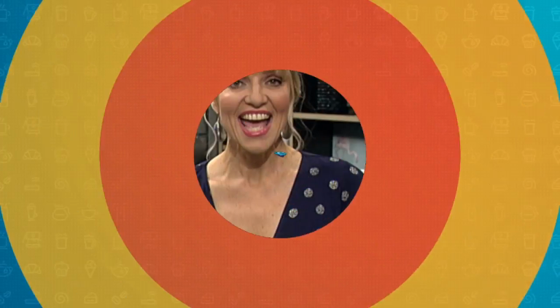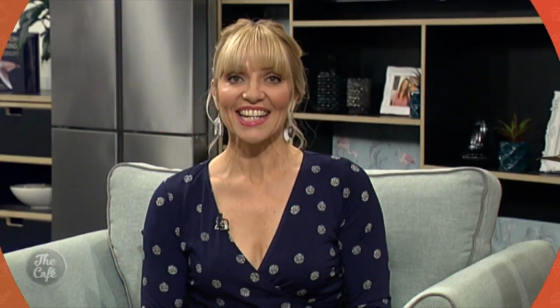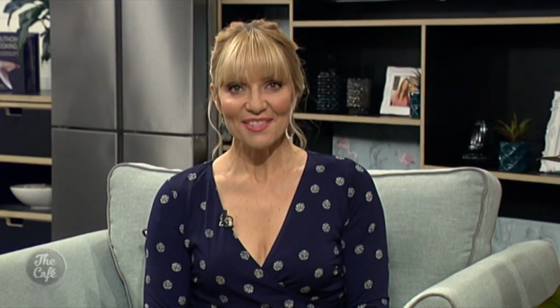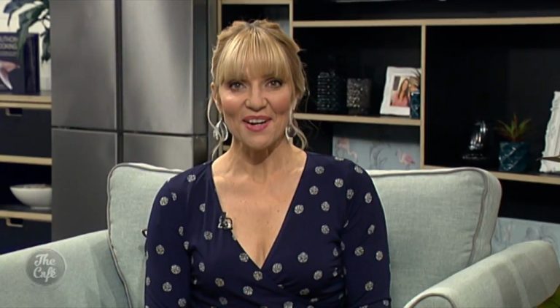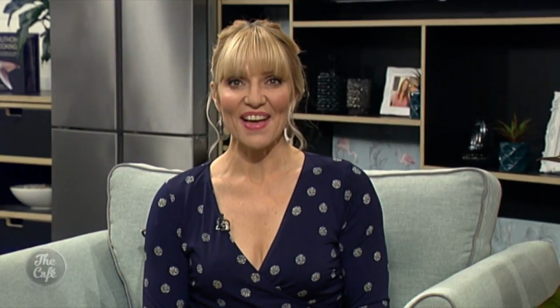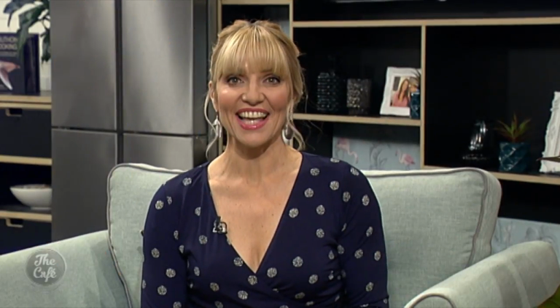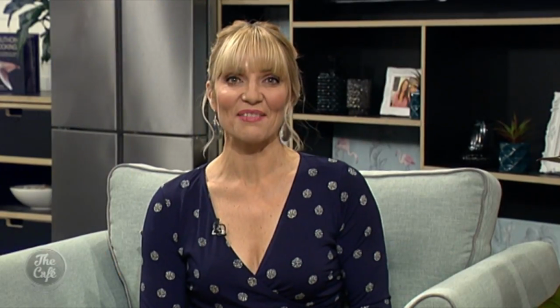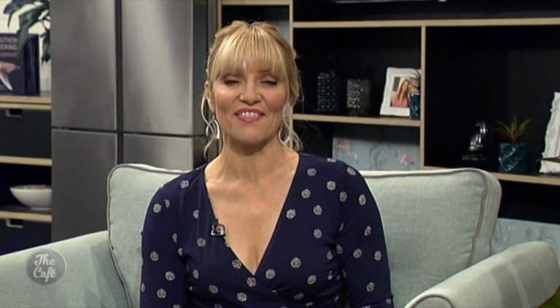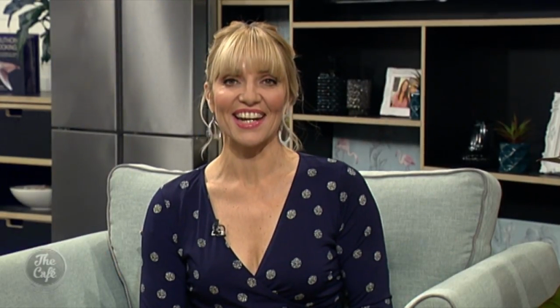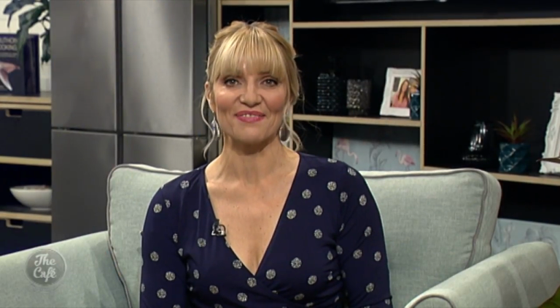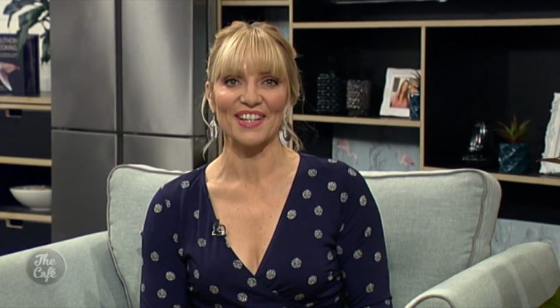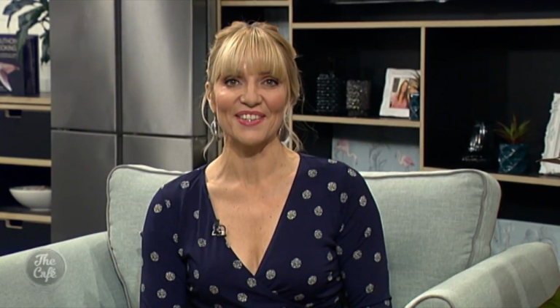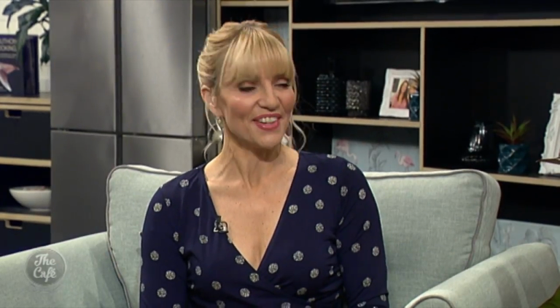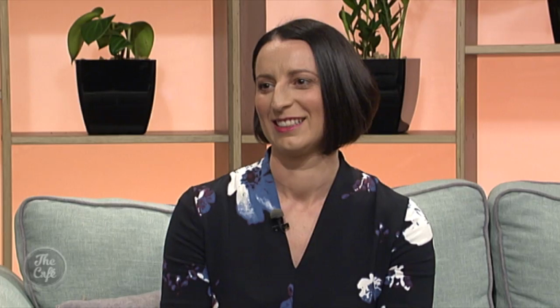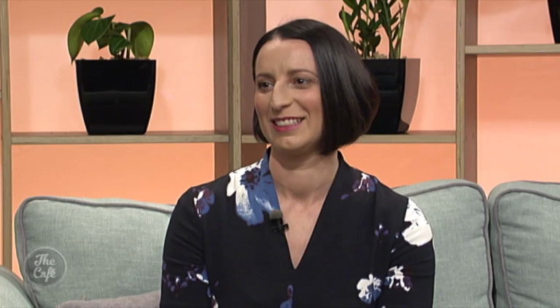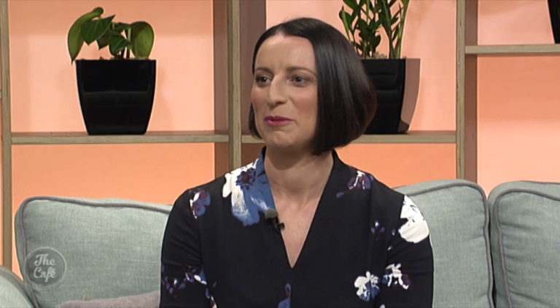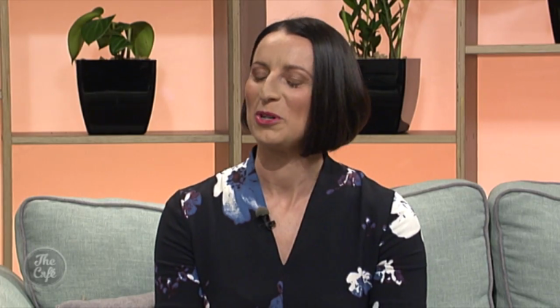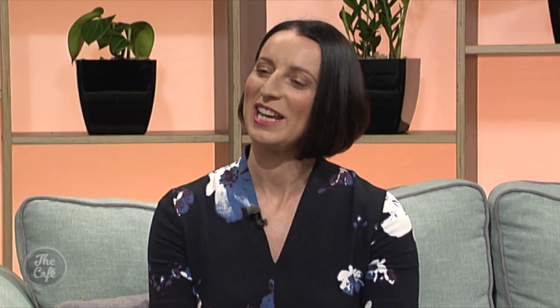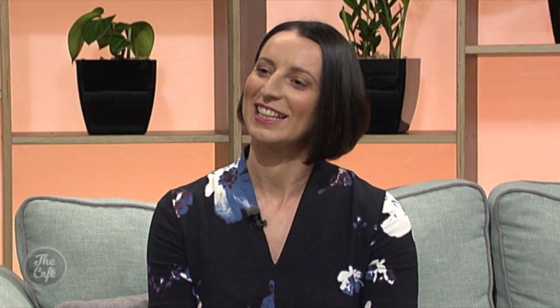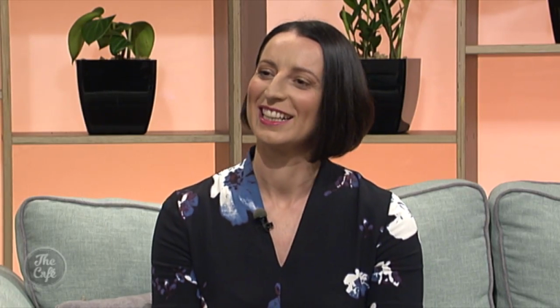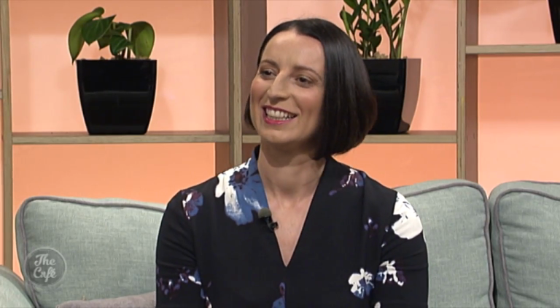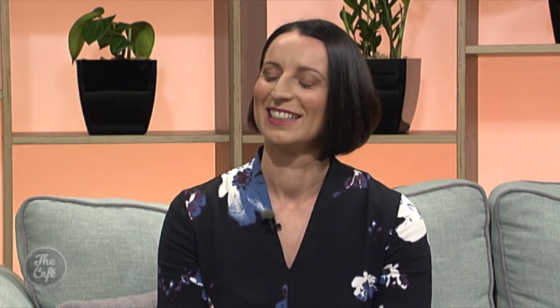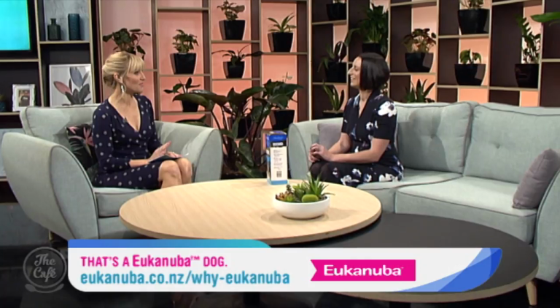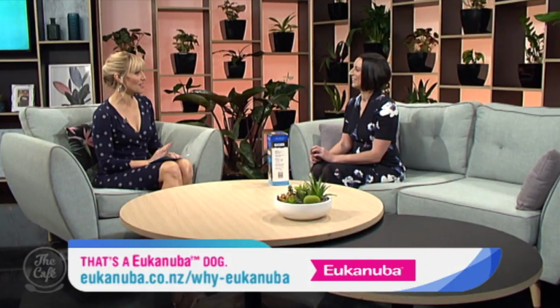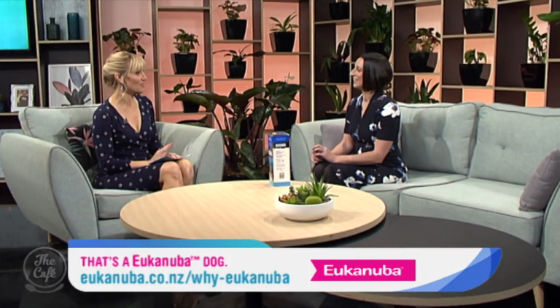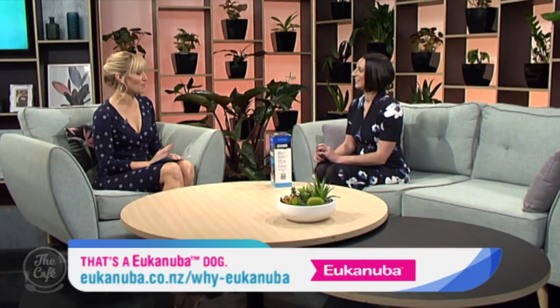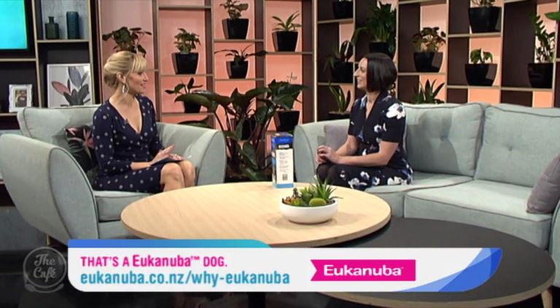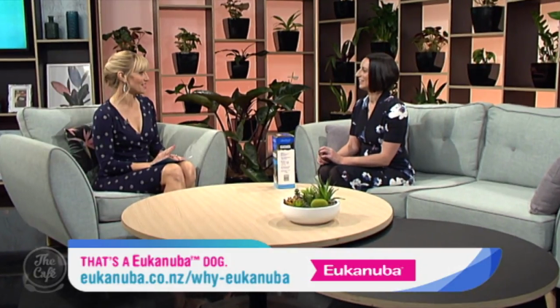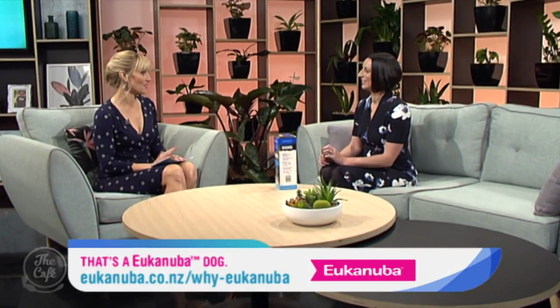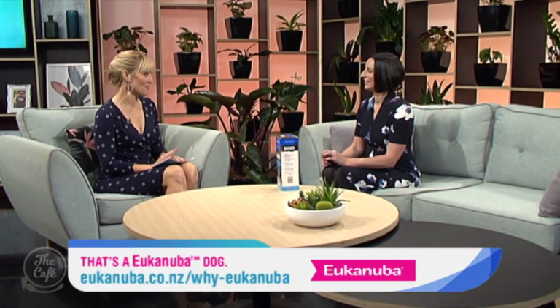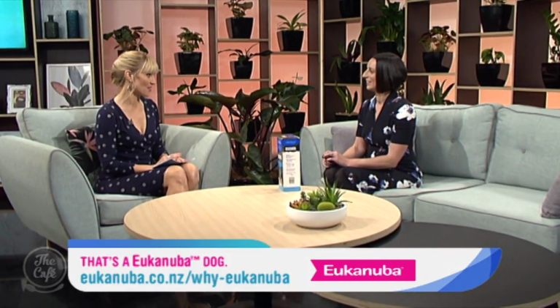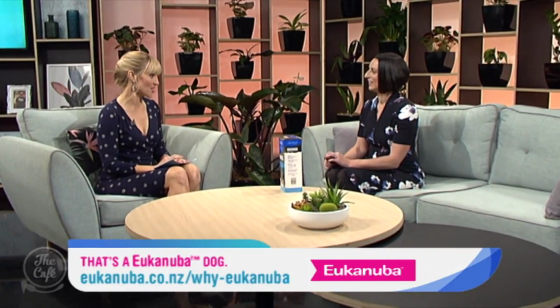Now let's welcome back Kelly McFarlane to Pet Corner. Morning Kelly. Good morning. And you've got some advice for our pets that are suffering from arthritis.